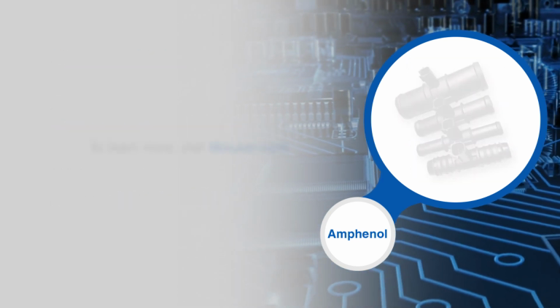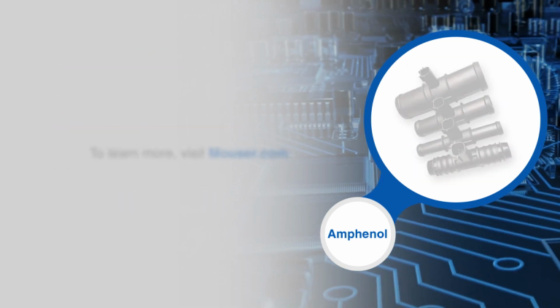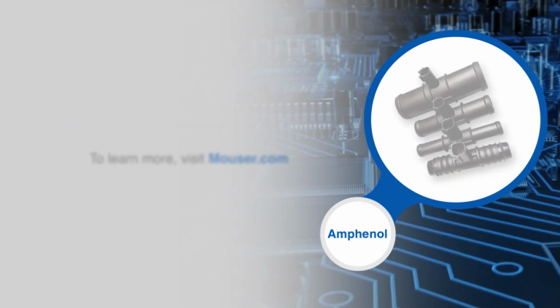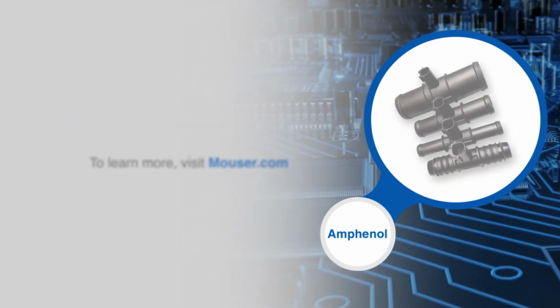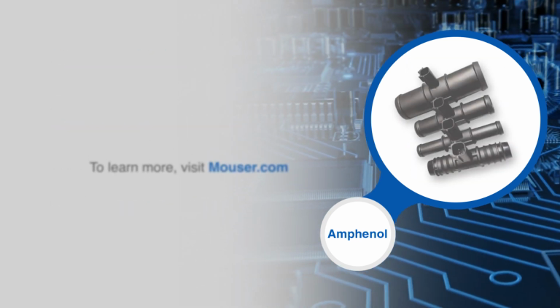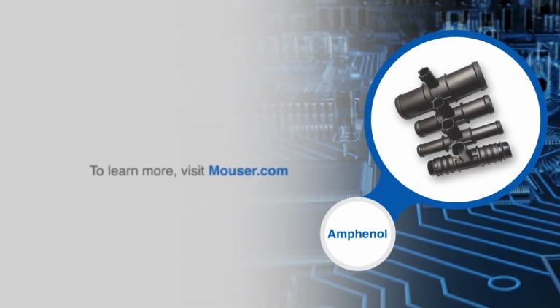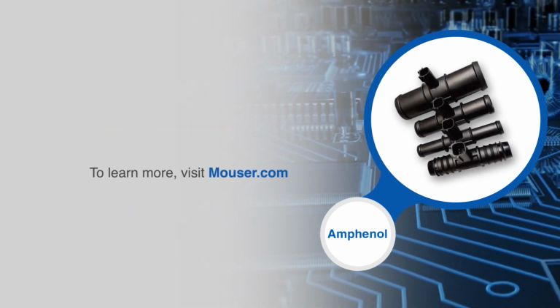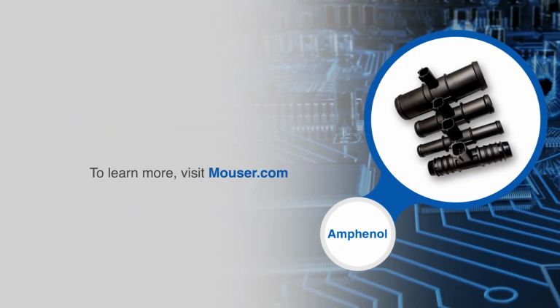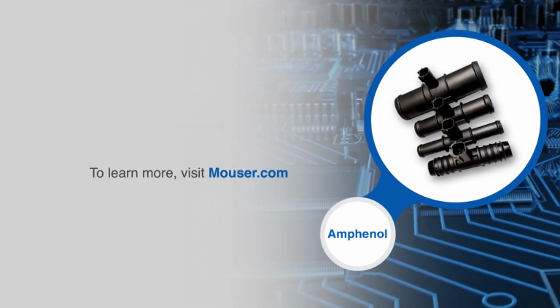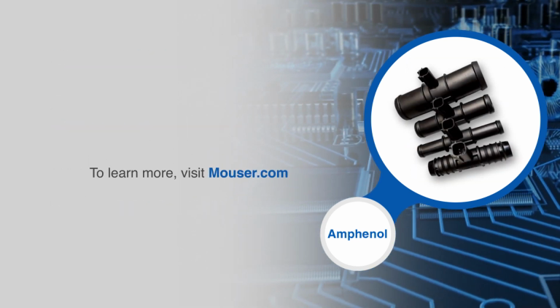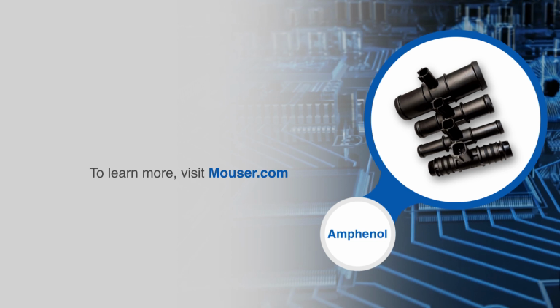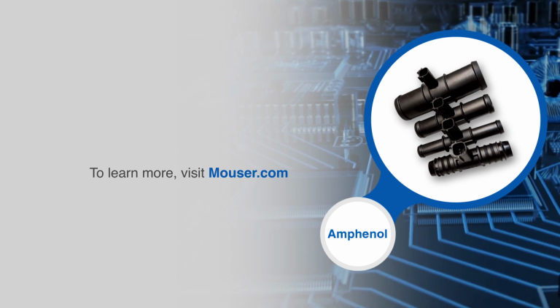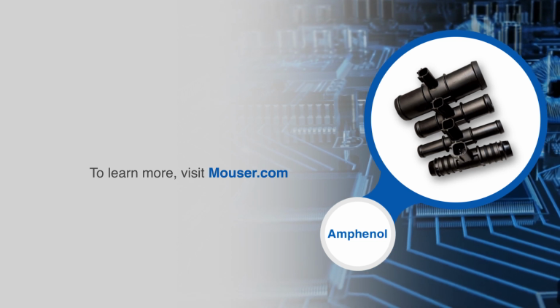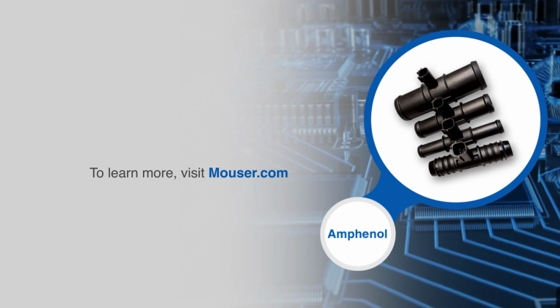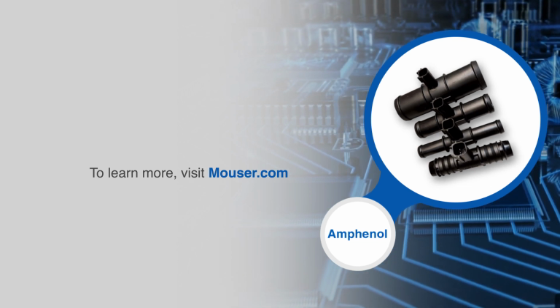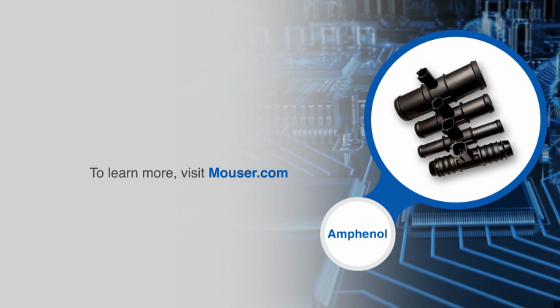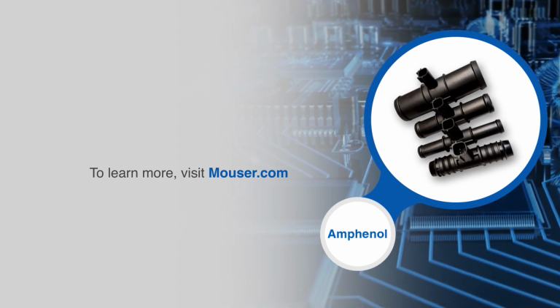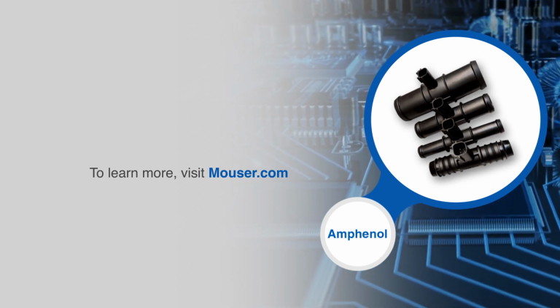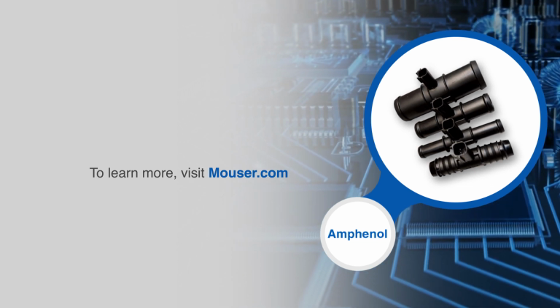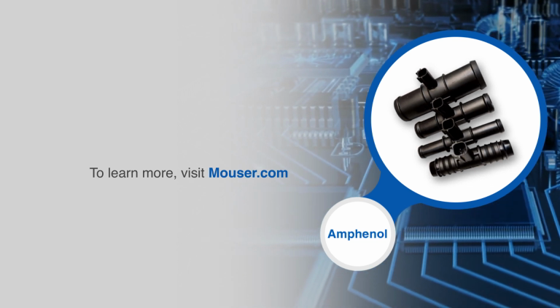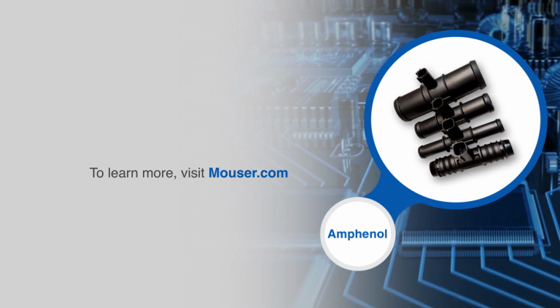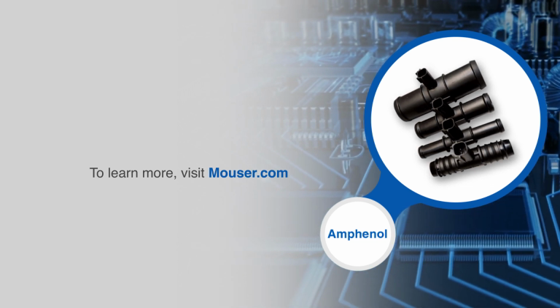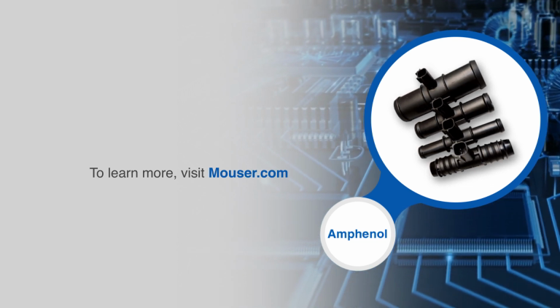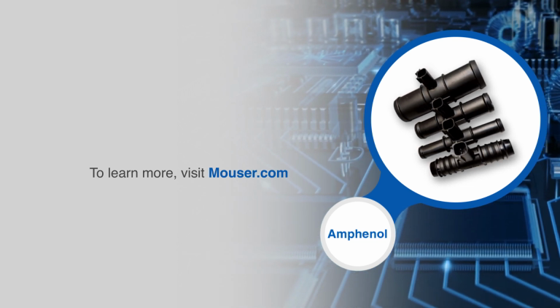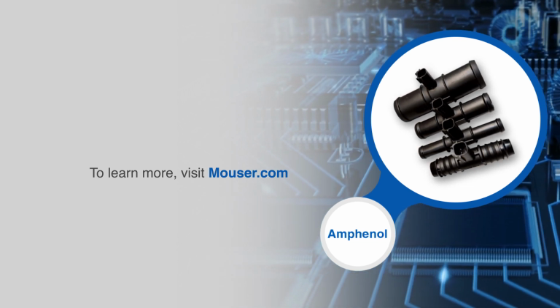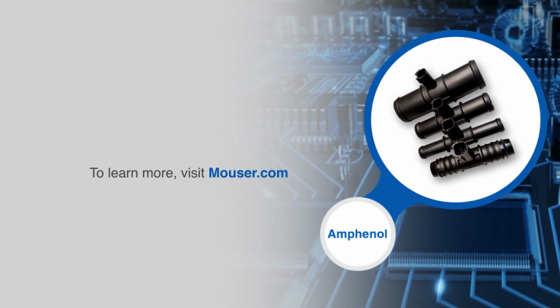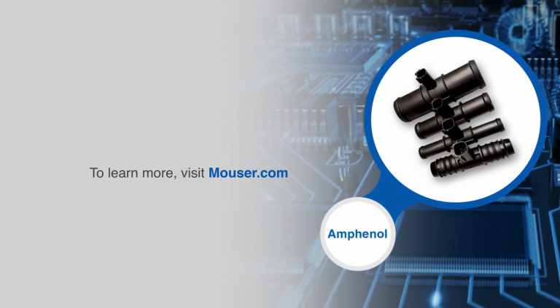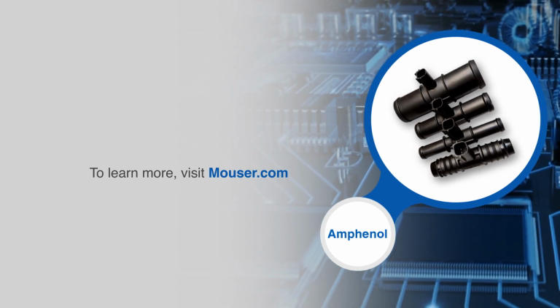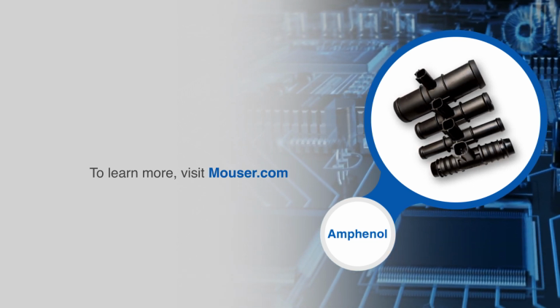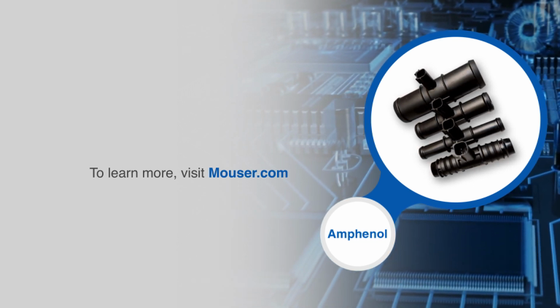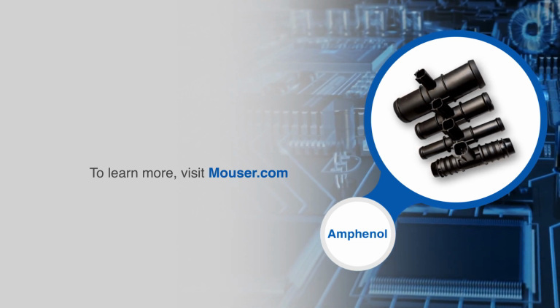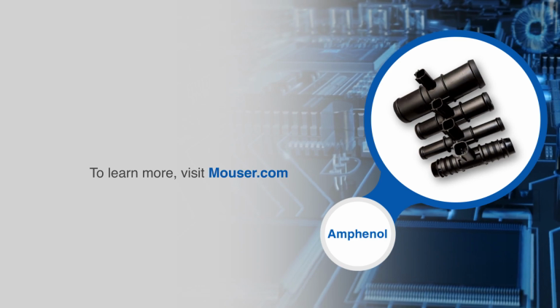For more information on Amphenol Advanced Sensors' IP67 inline flow-through temperature sensors, visit Mouser.com.